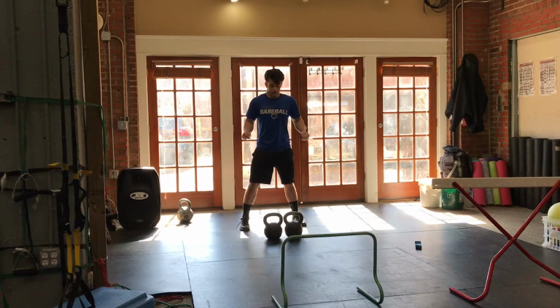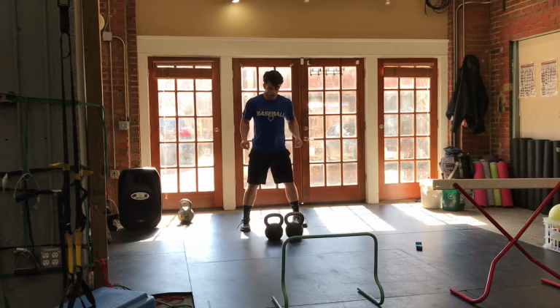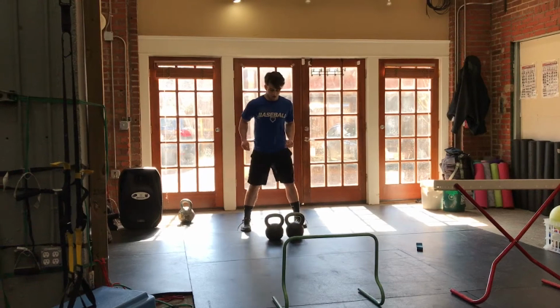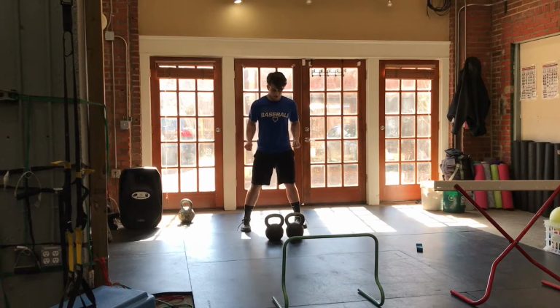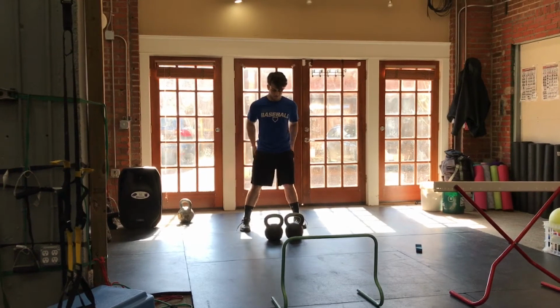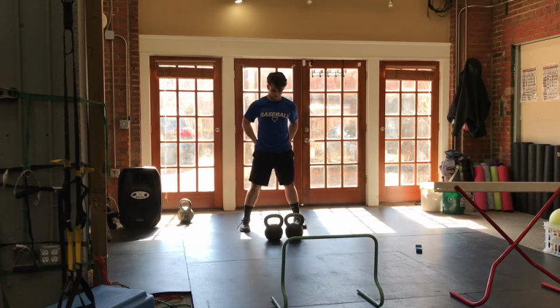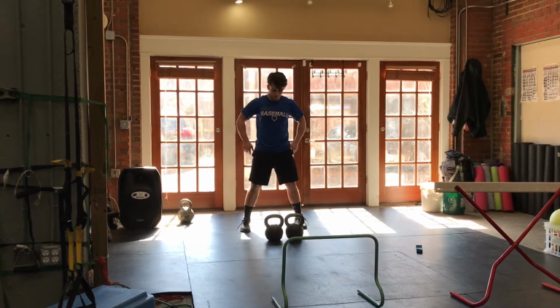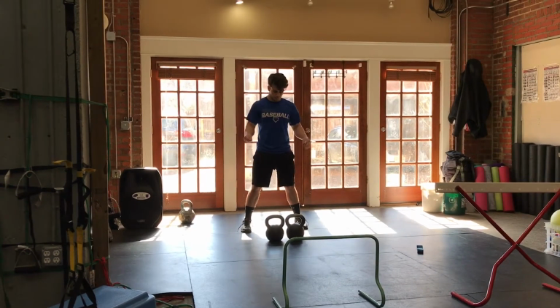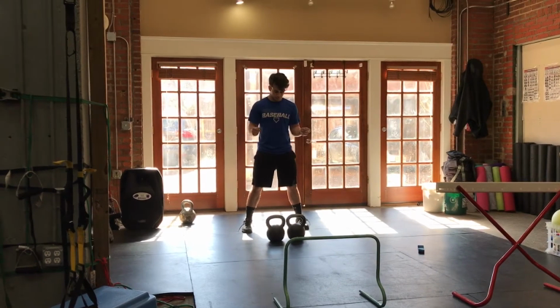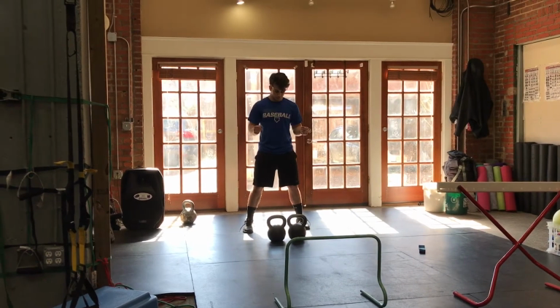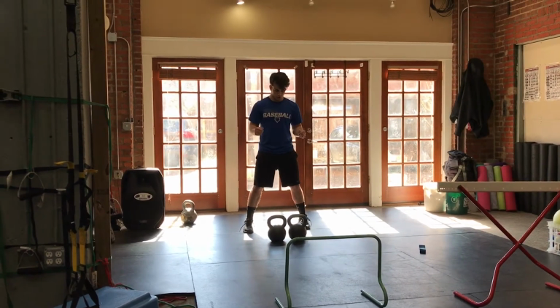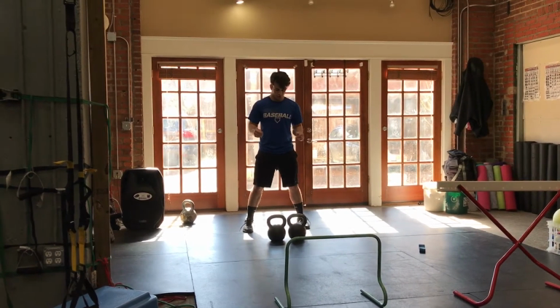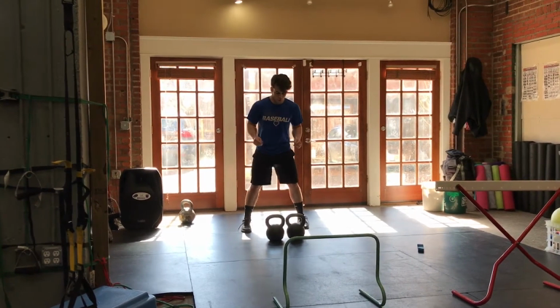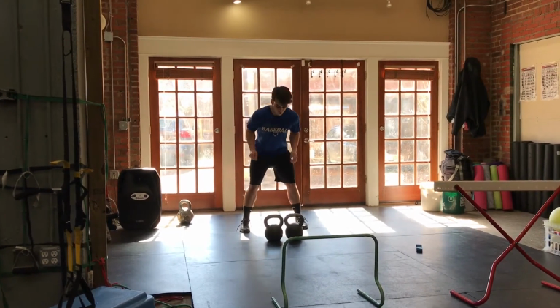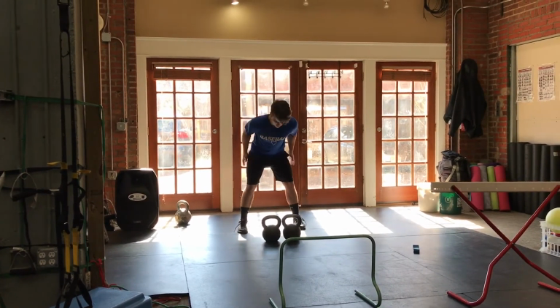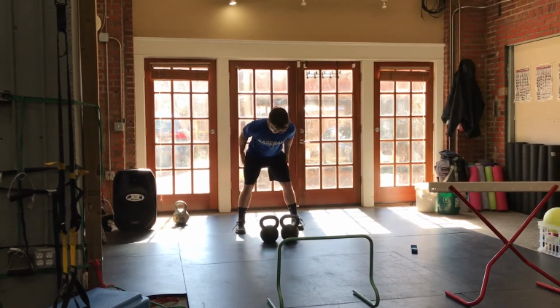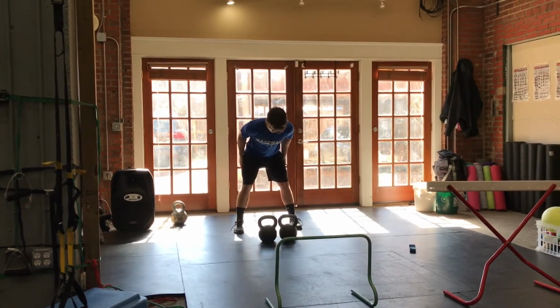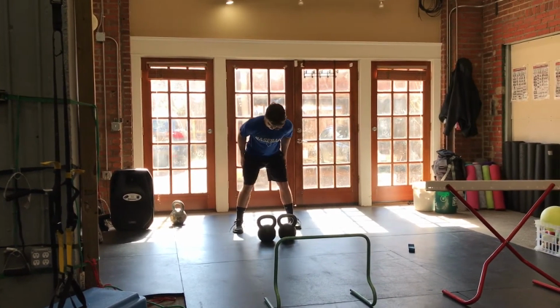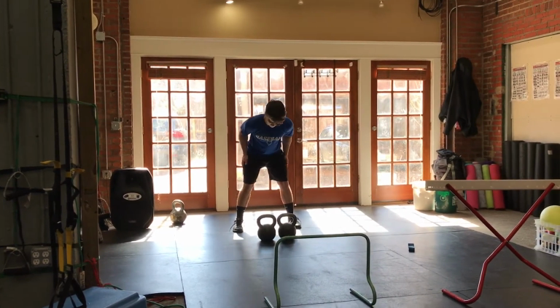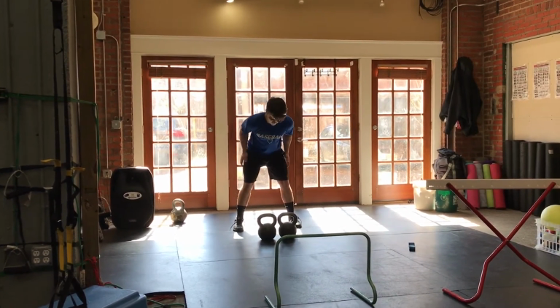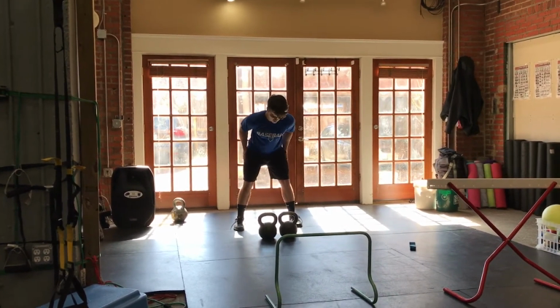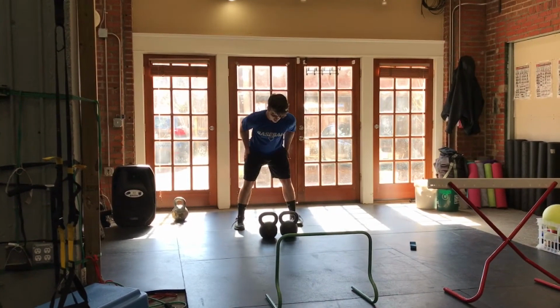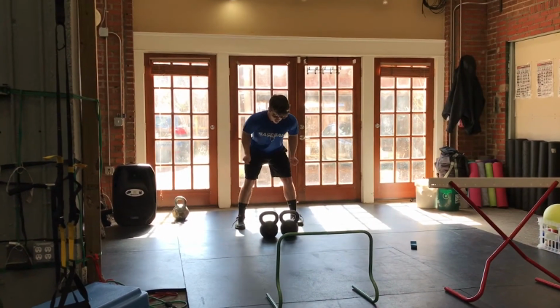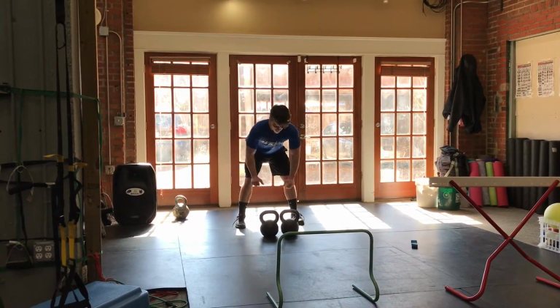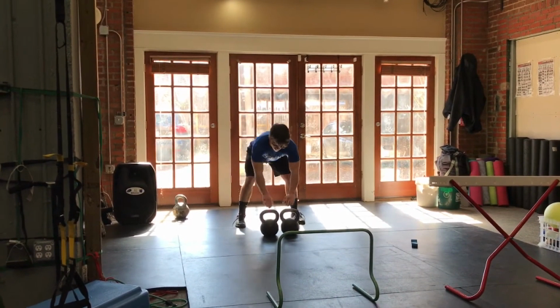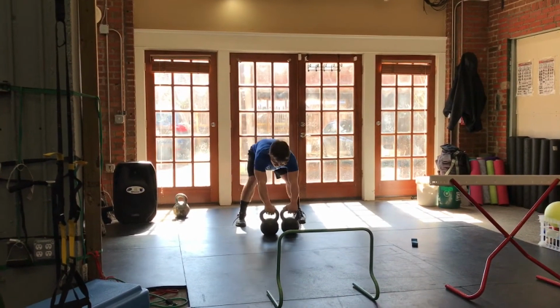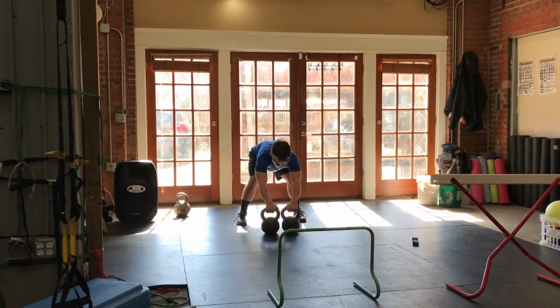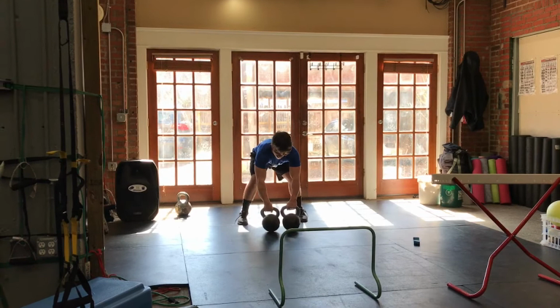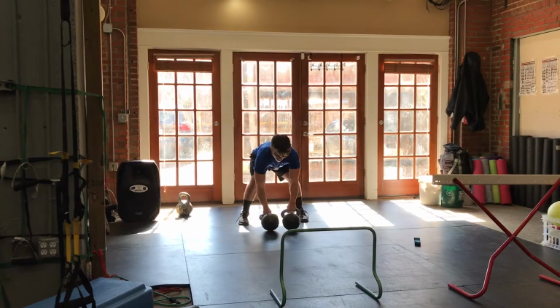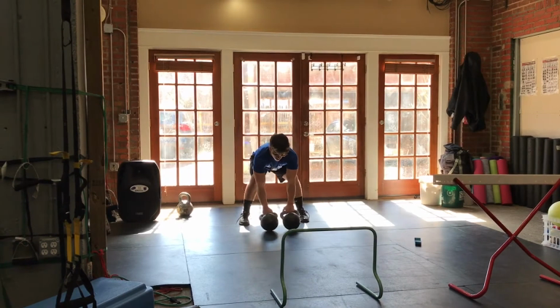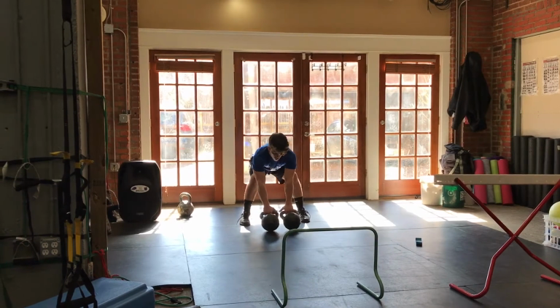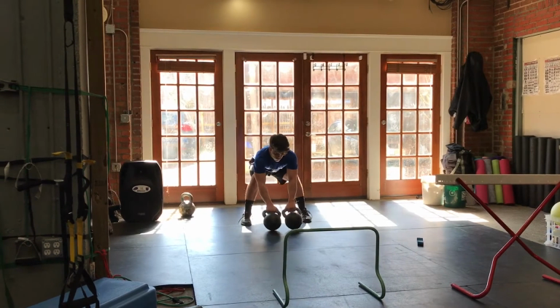Here we go. This is set number five for Jackson. We're going clean, strict press, reverse lunge, okay? Five each way. Come on, Jackson. Let's go.